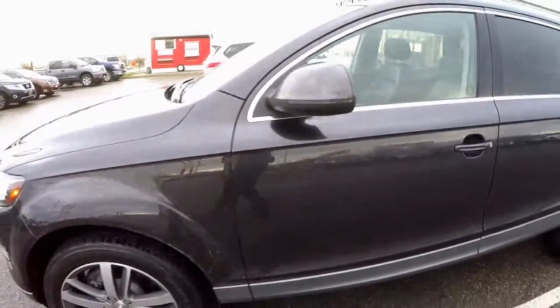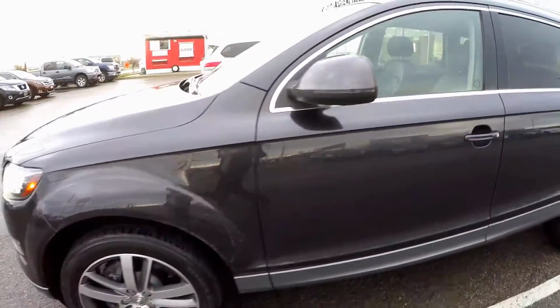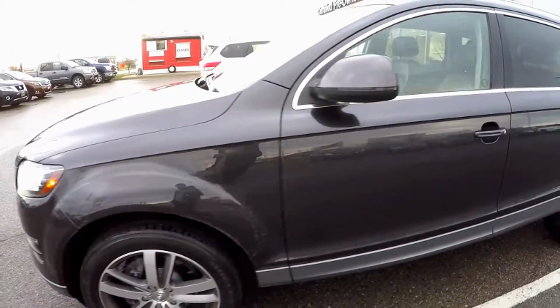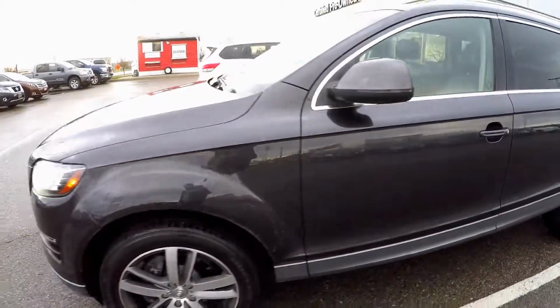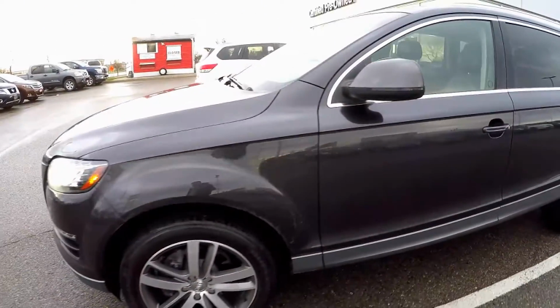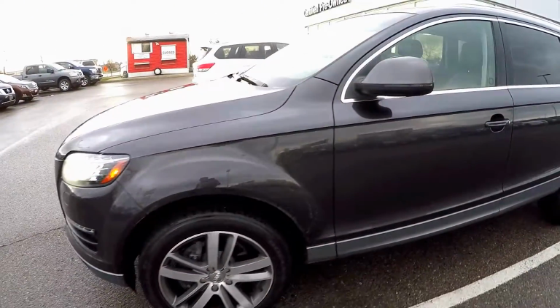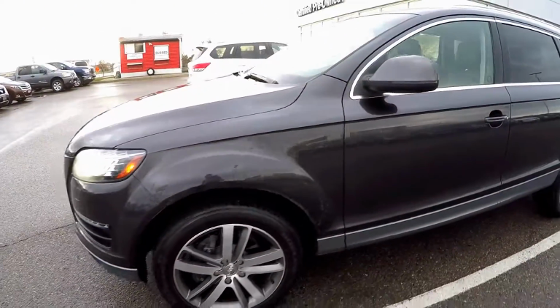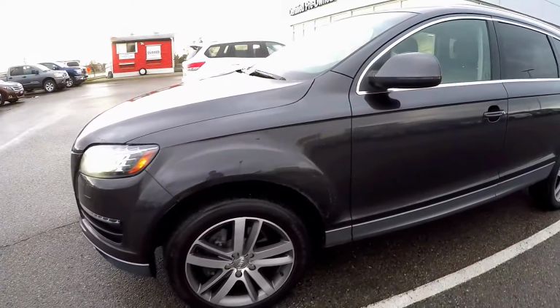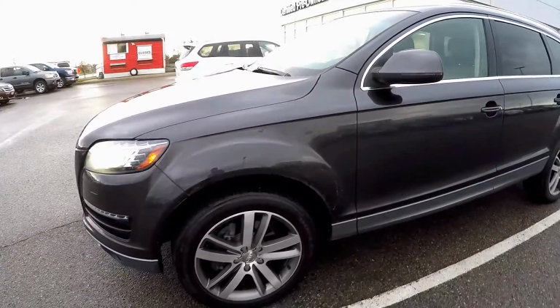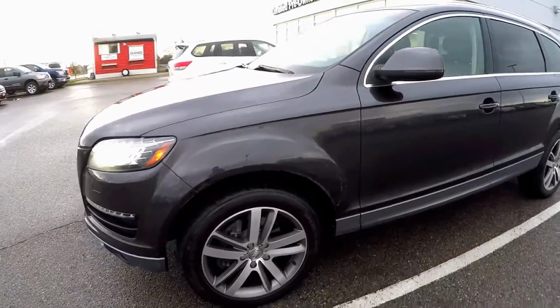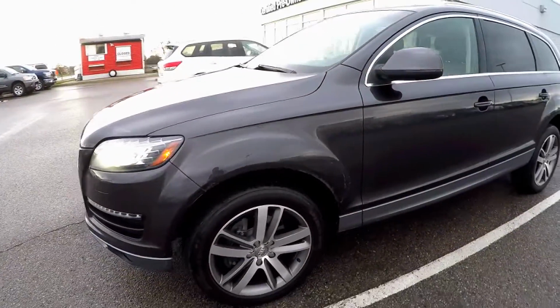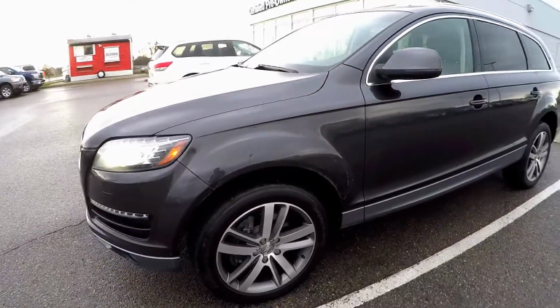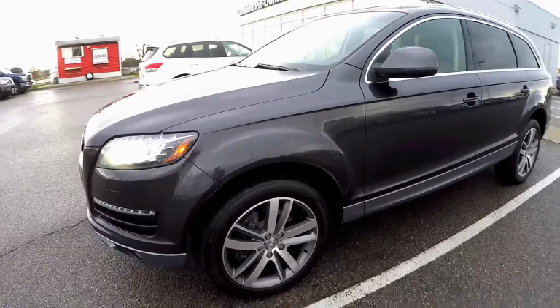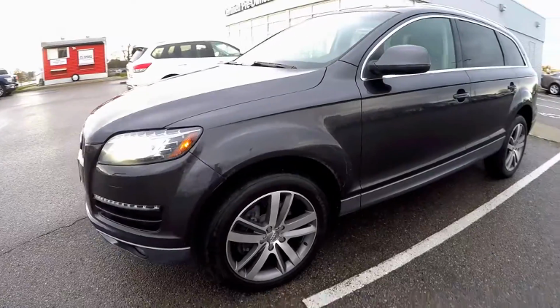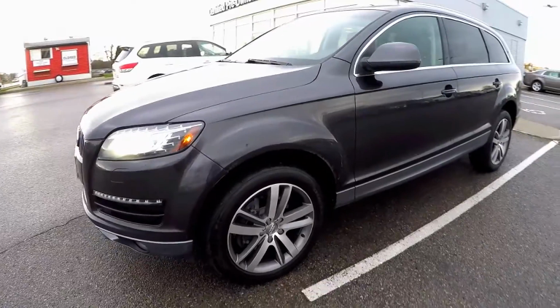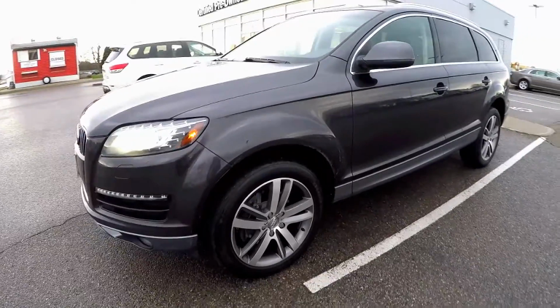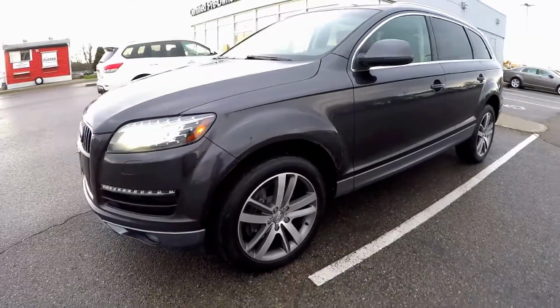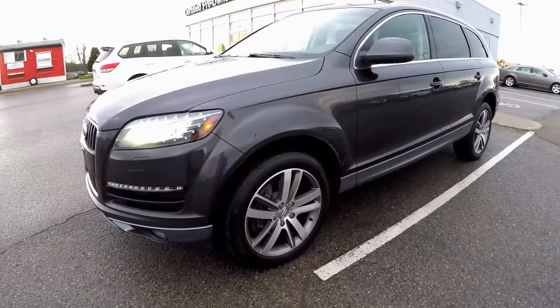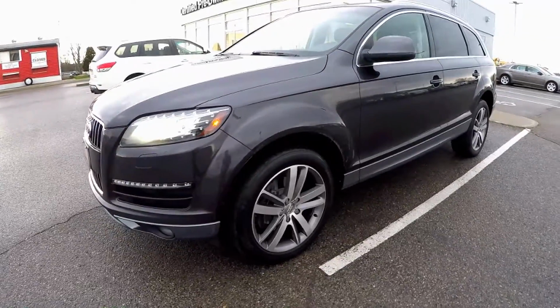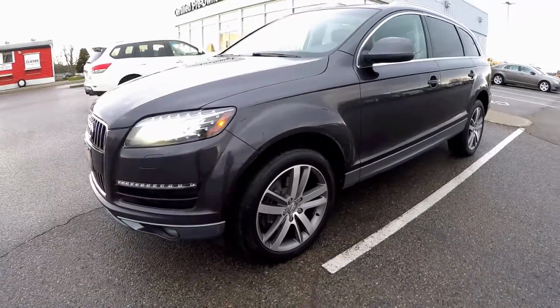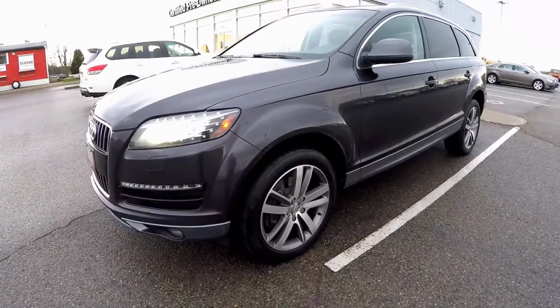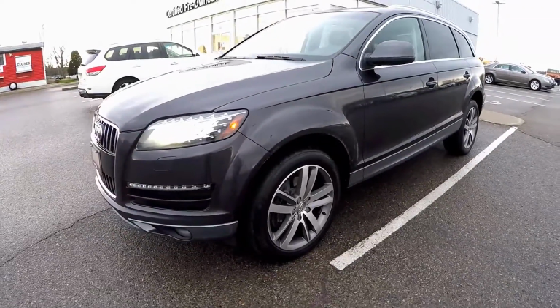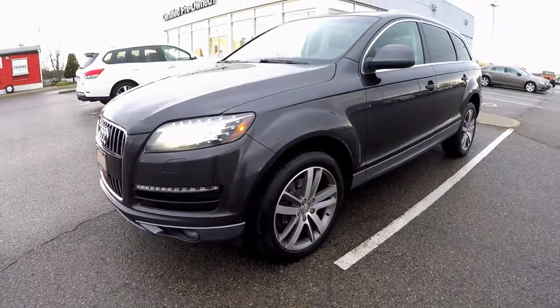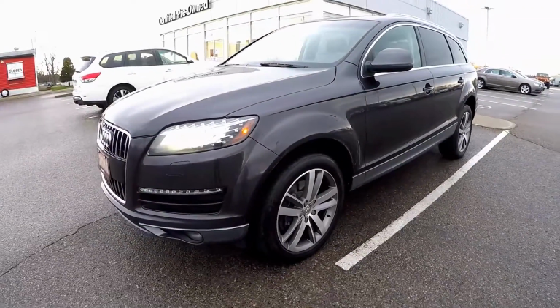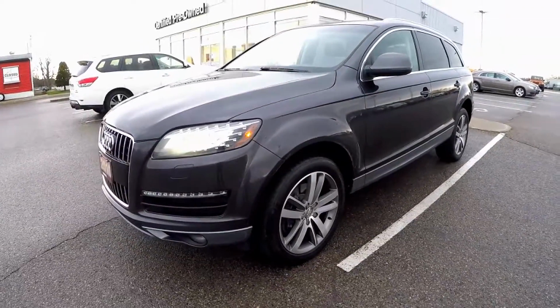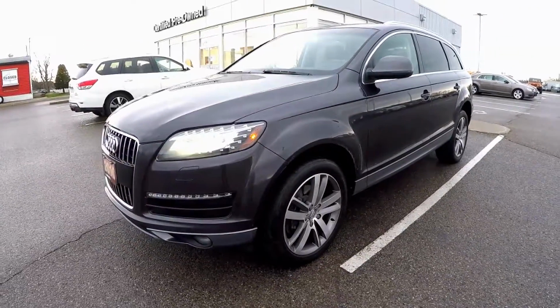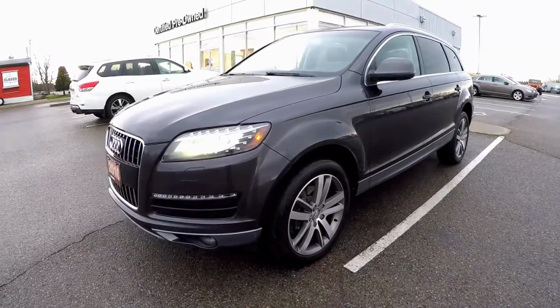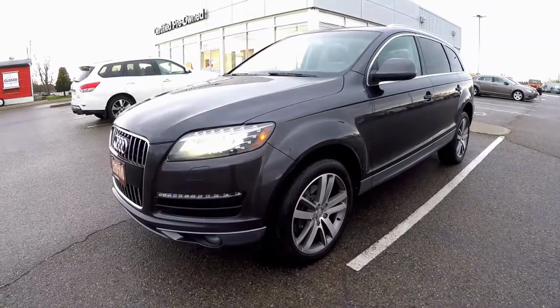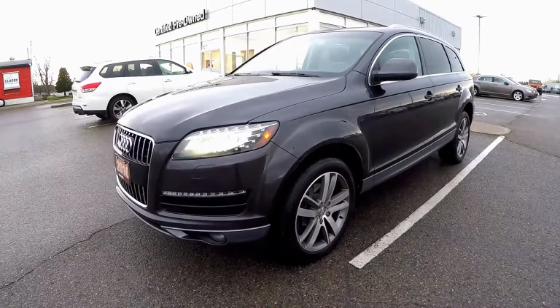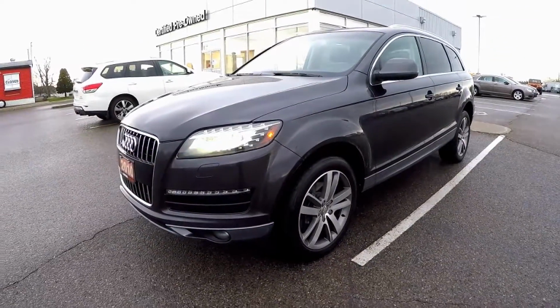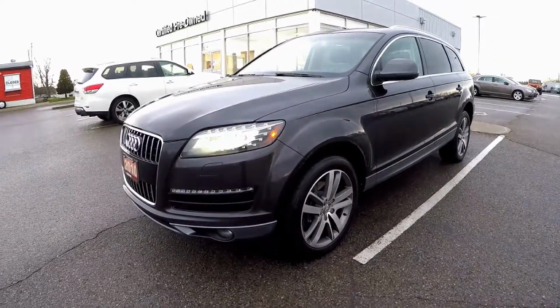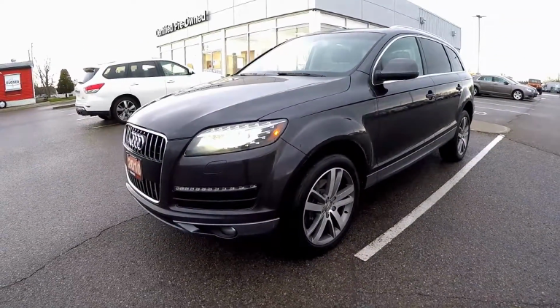Thanks so much for watching. We hope you enjoyed this tour of the Audi Q7 available at Coburg Nissan.